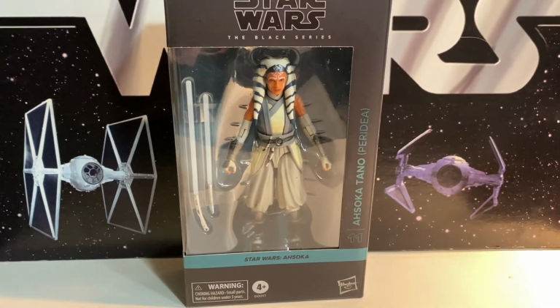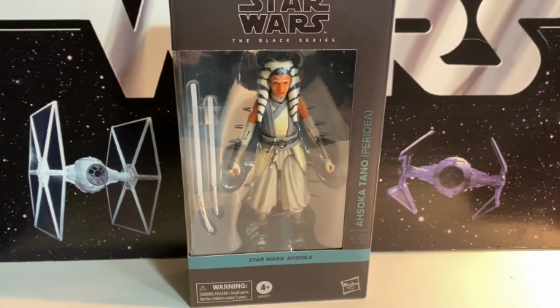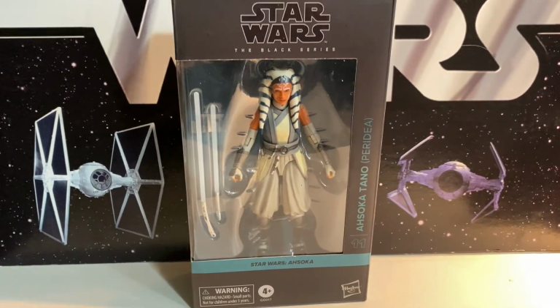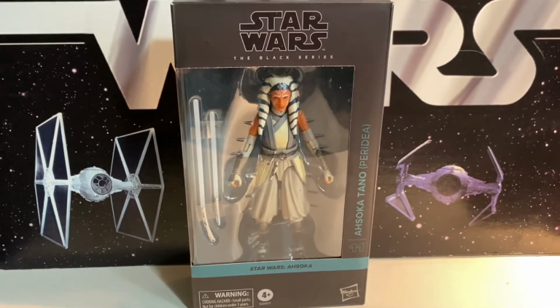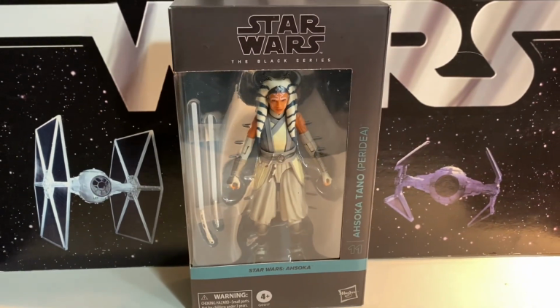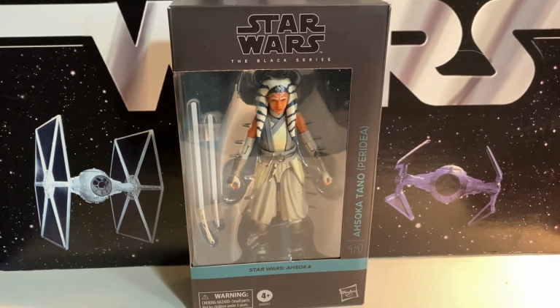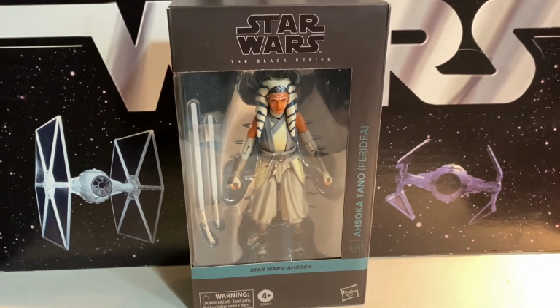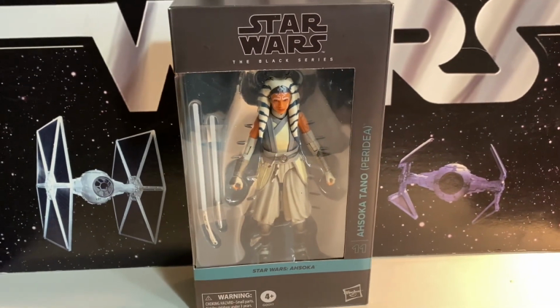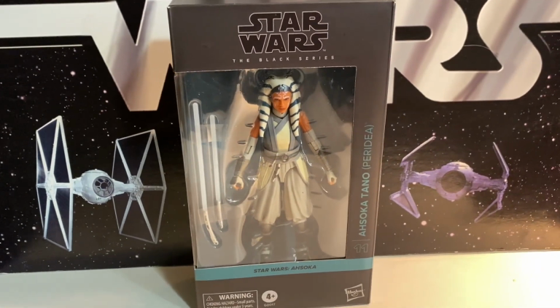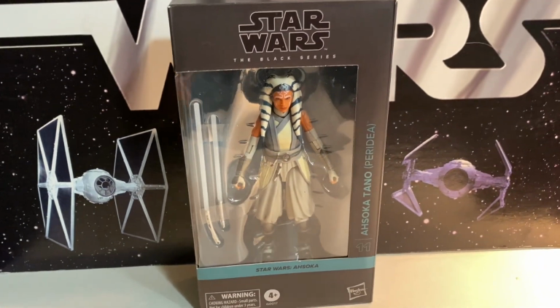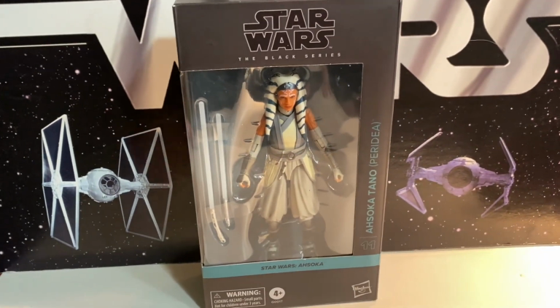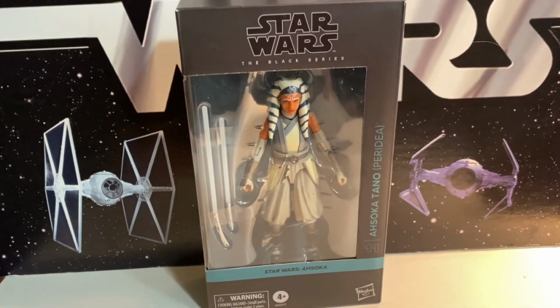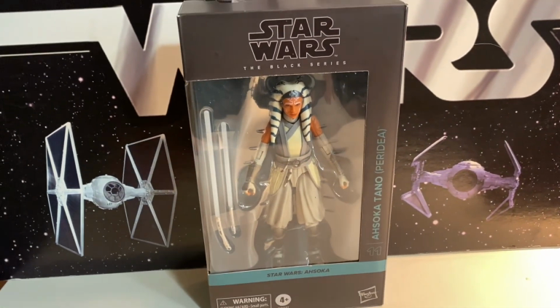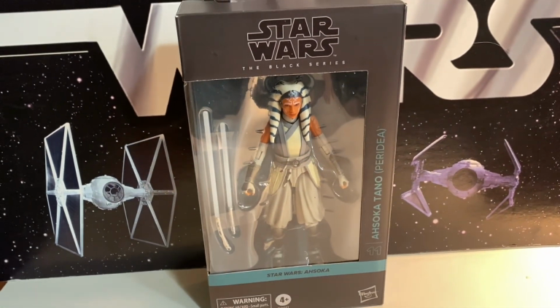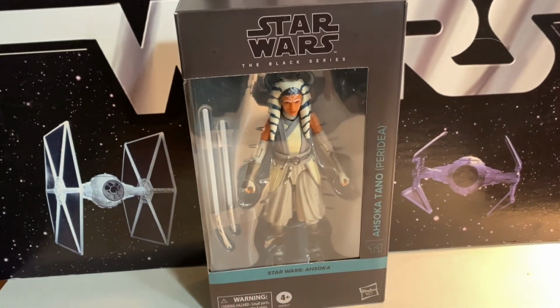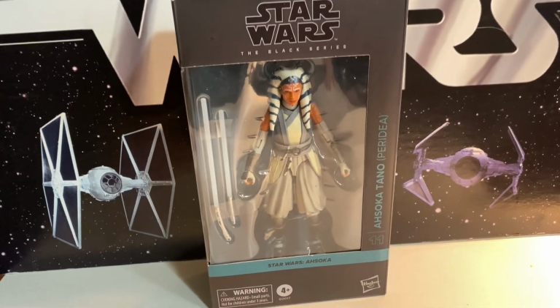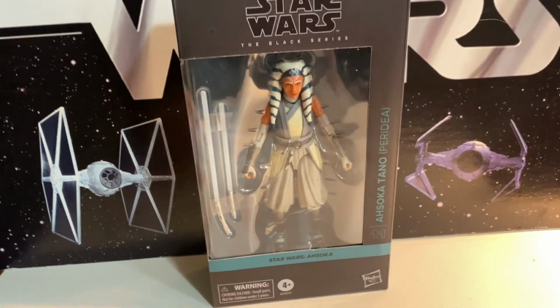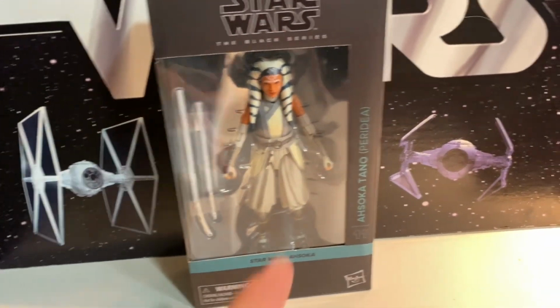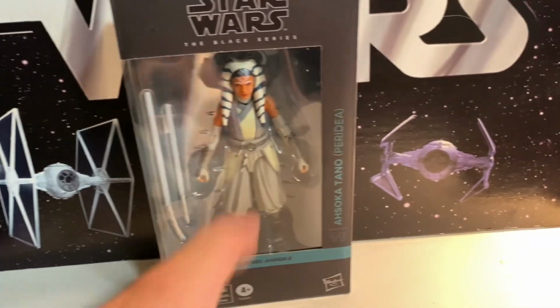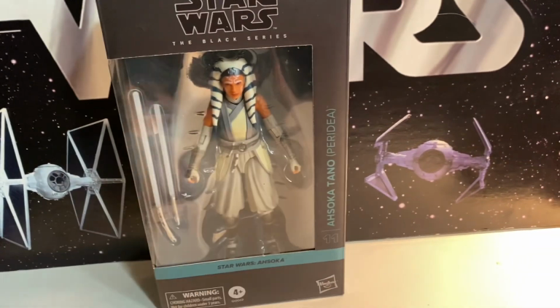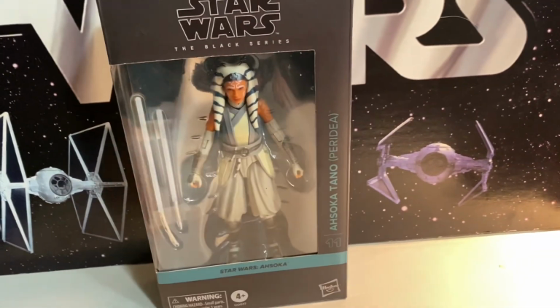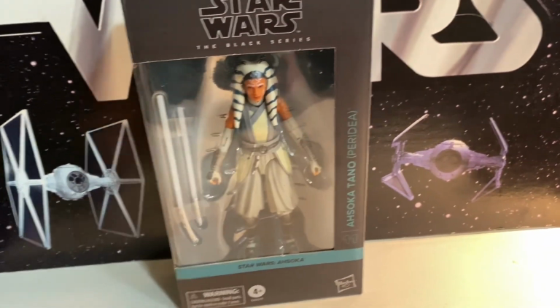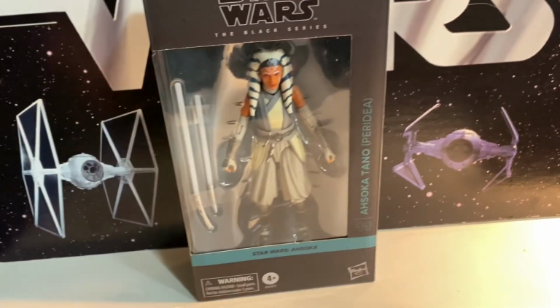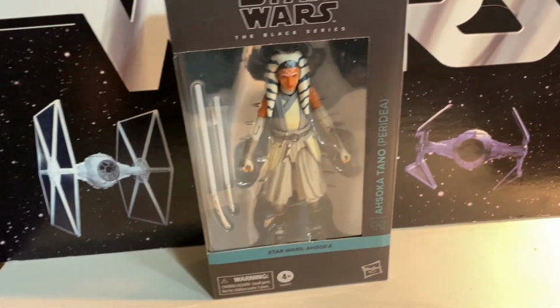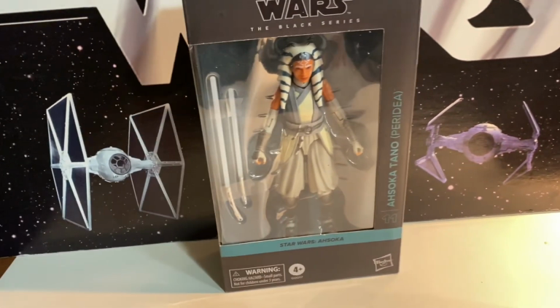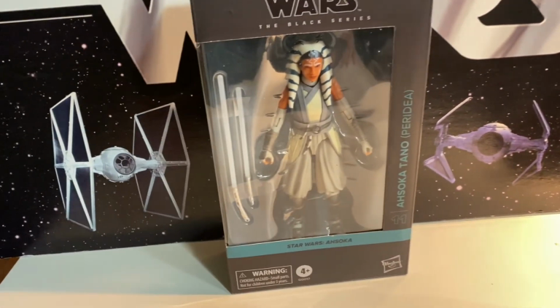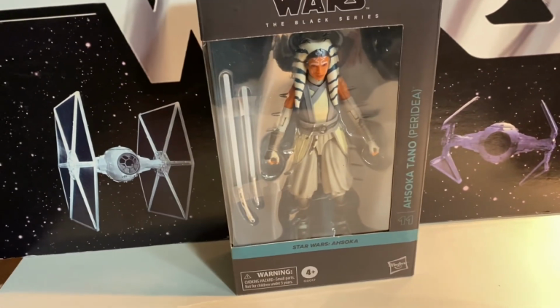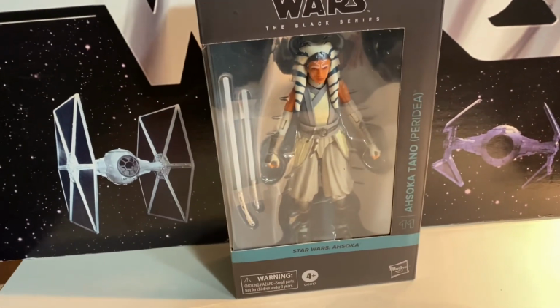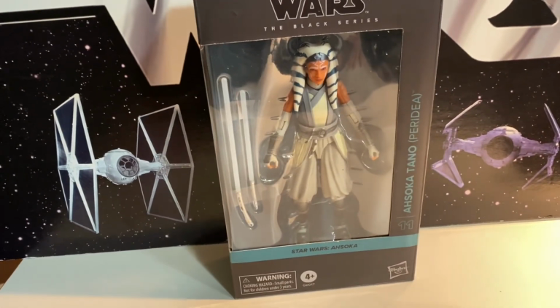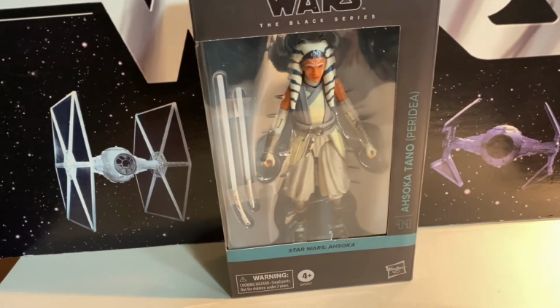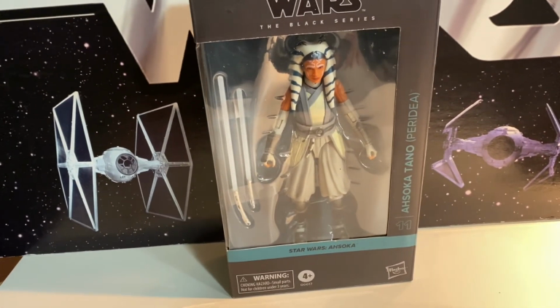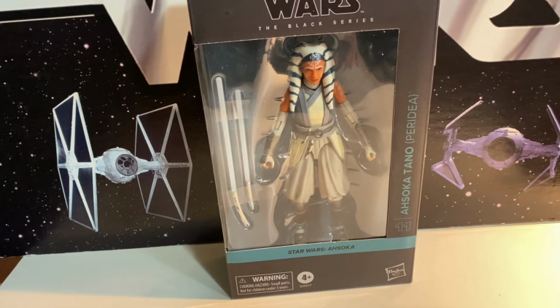Here we have another new Black Series figure. This is Ahsoka Tano Peridia, or as many people called her, Ahsoka the White.